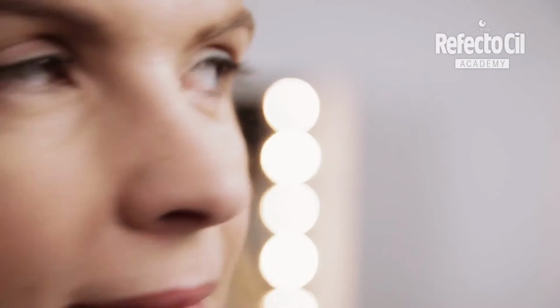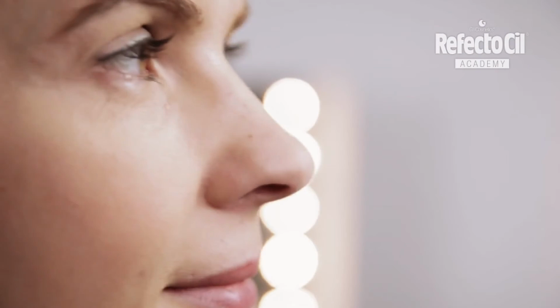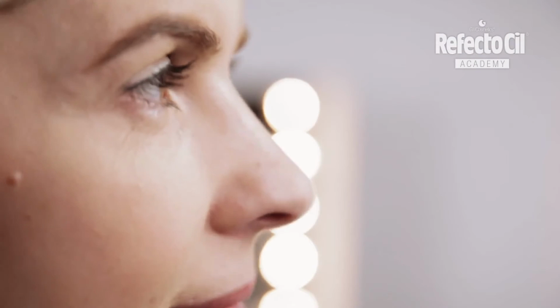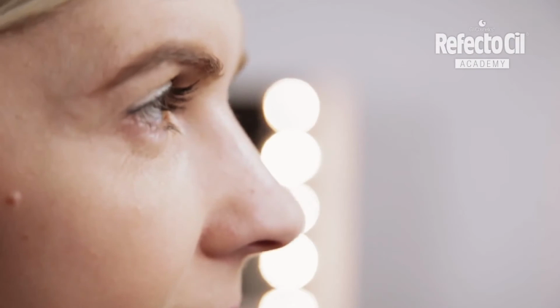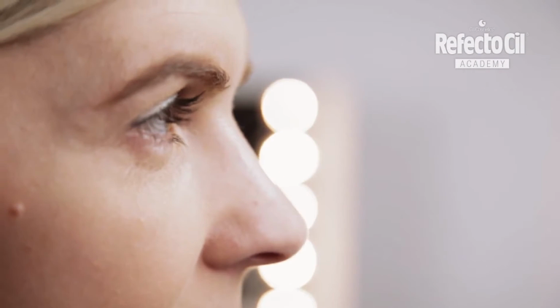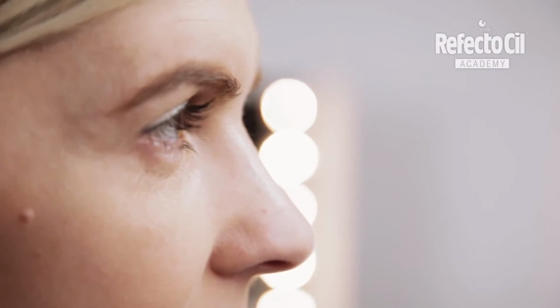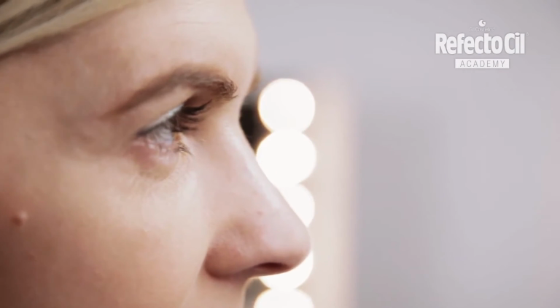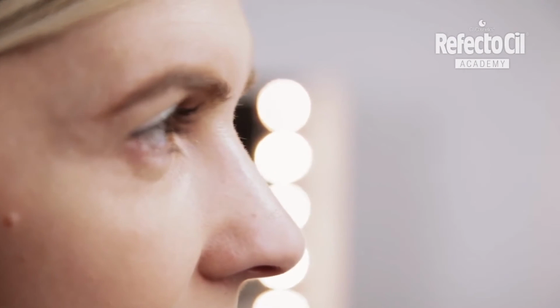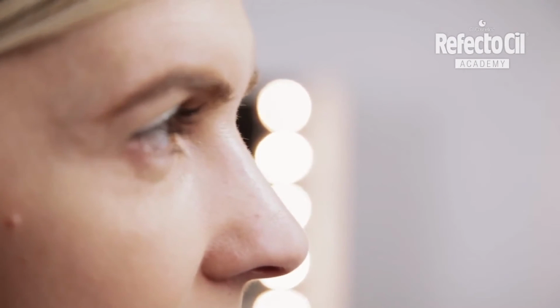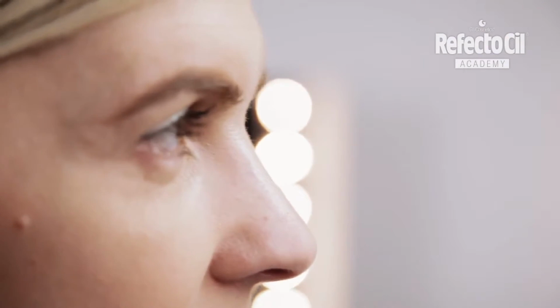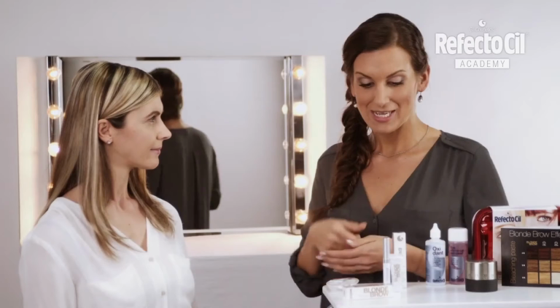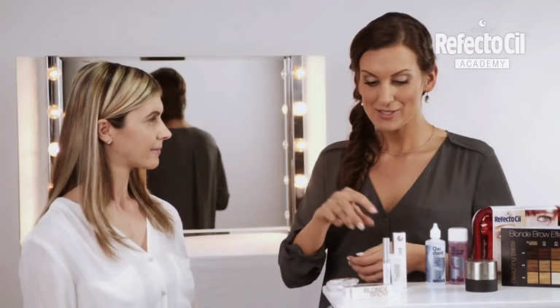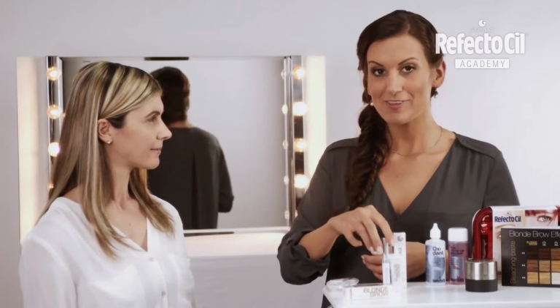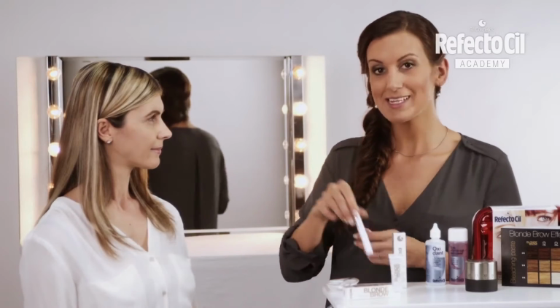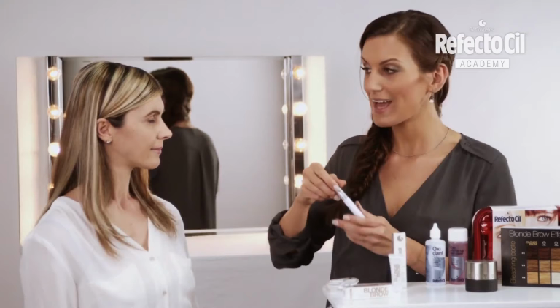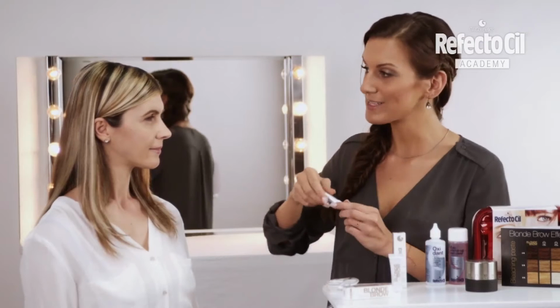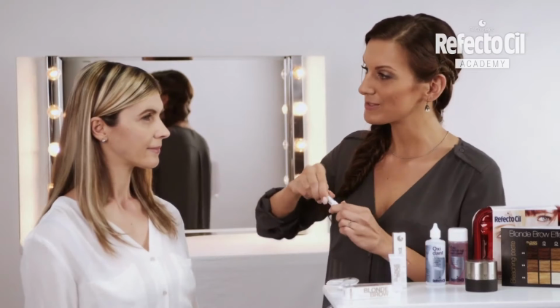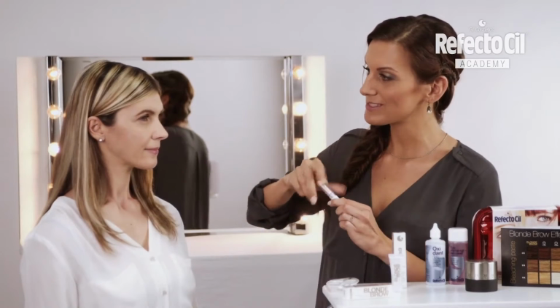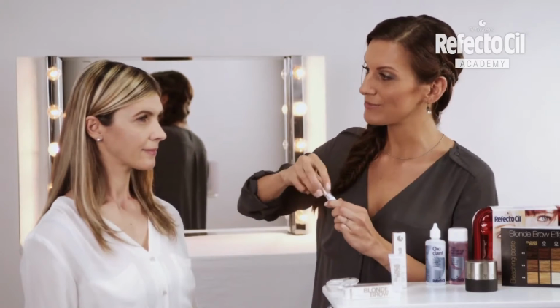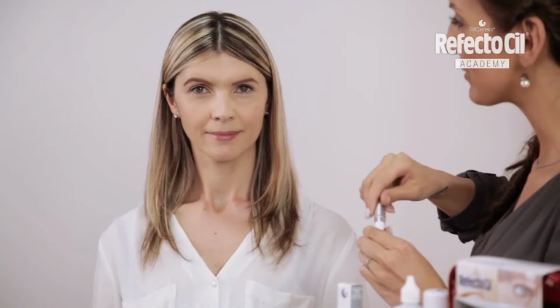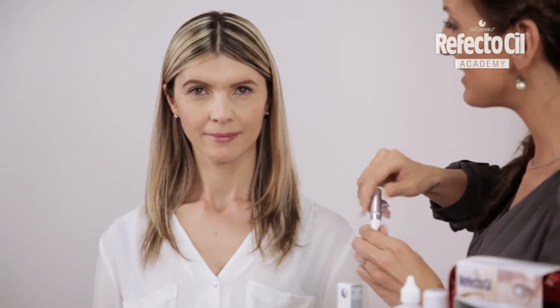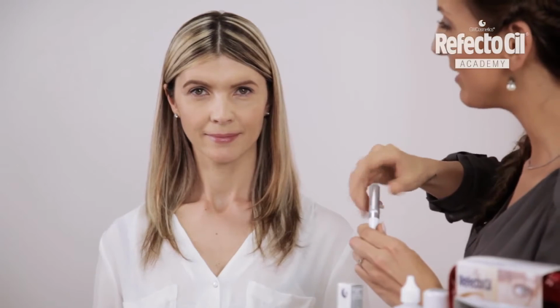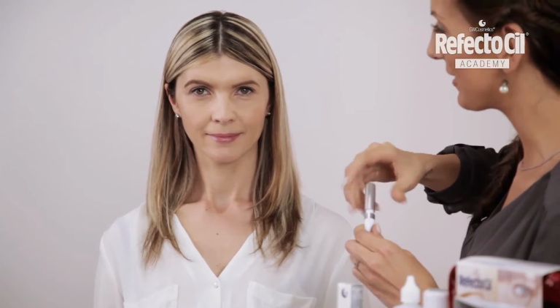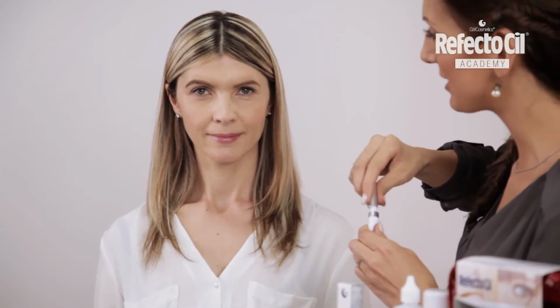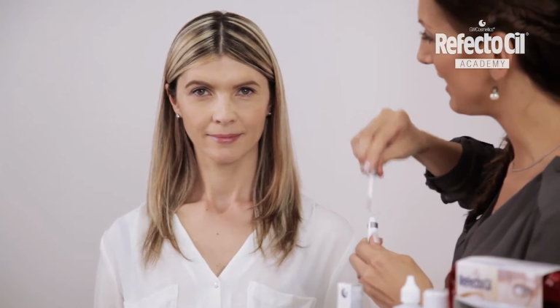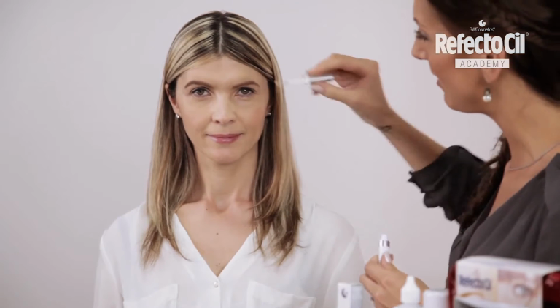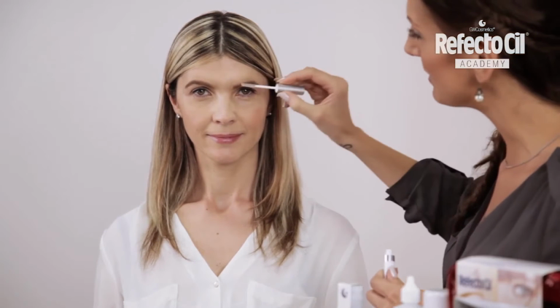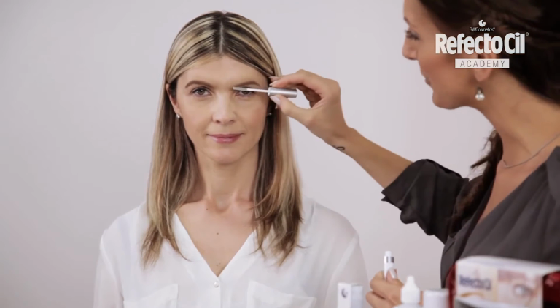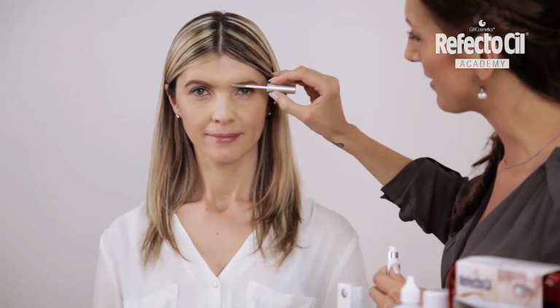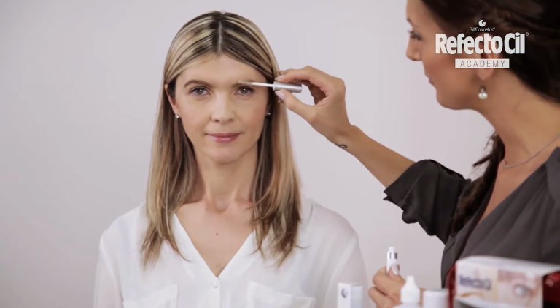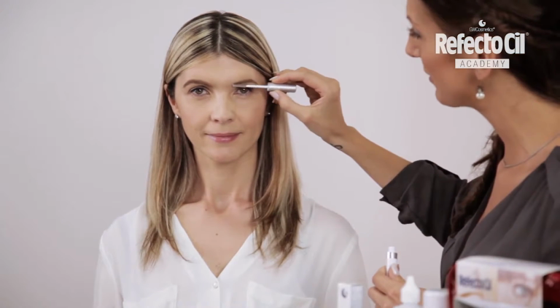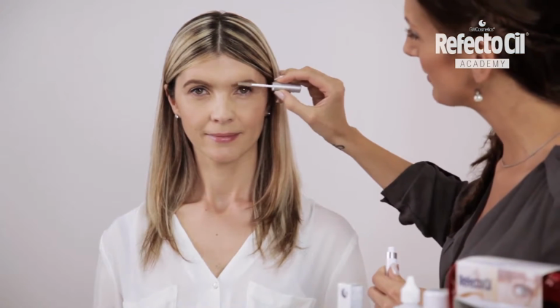Voila! A real blonde is in front of us. To finish the eyebrows, I'll put some RefectoSil Long Lash Gel on them.